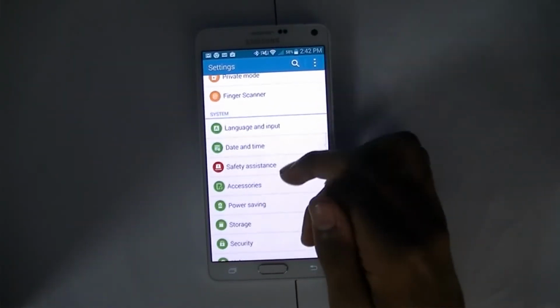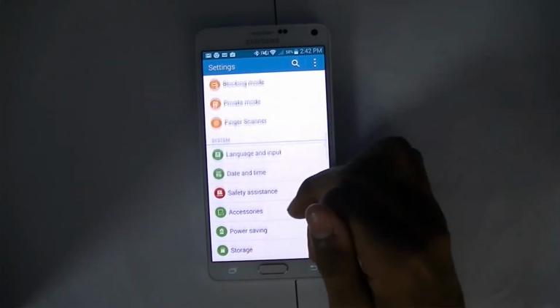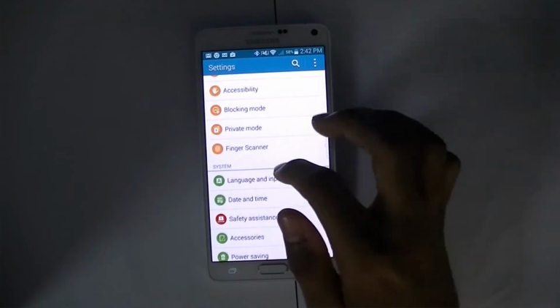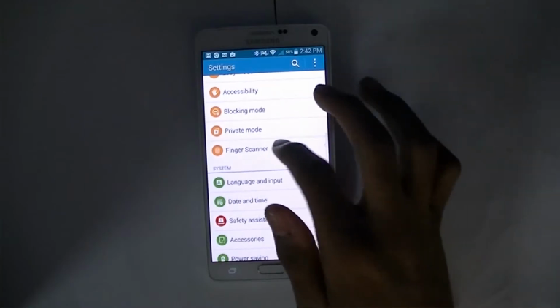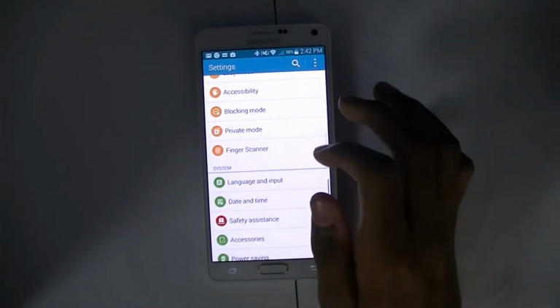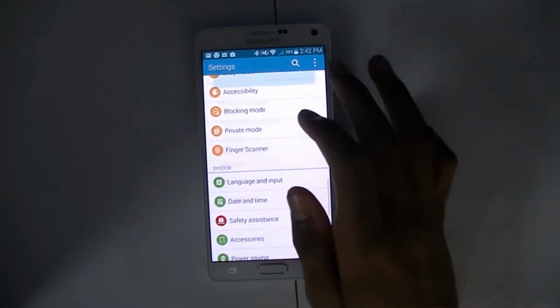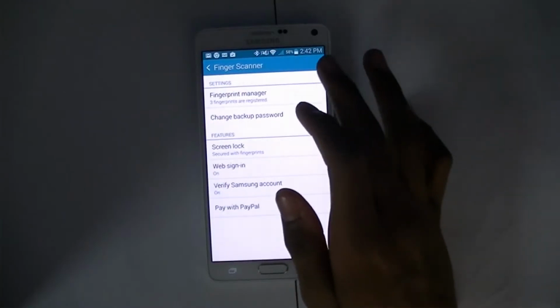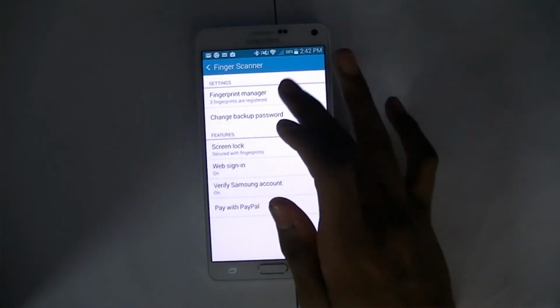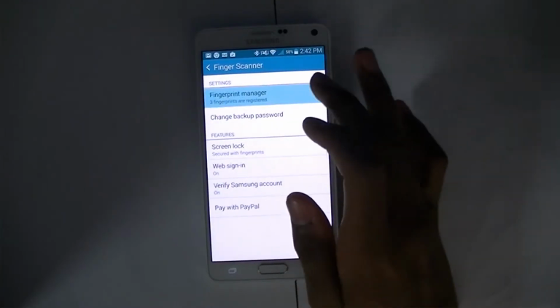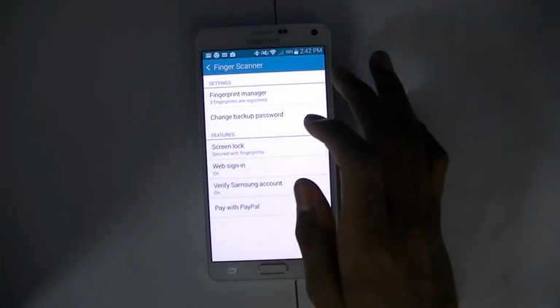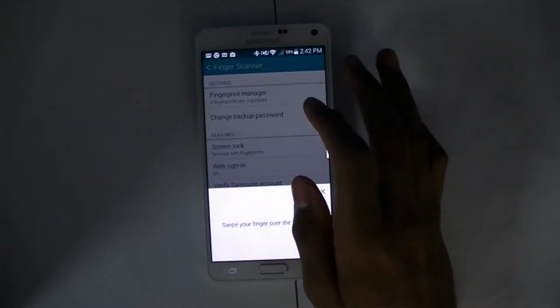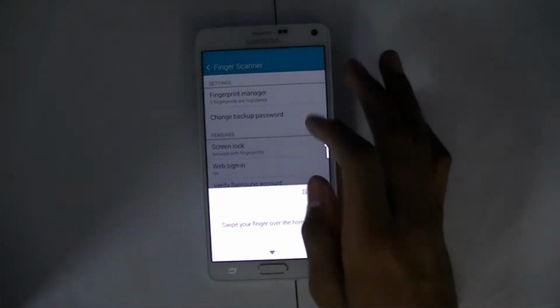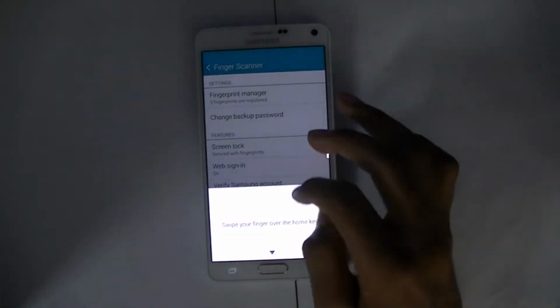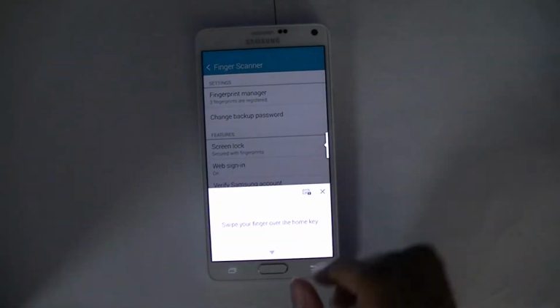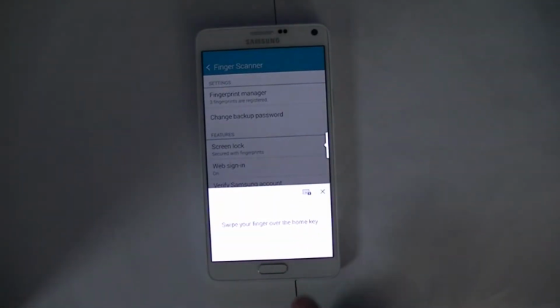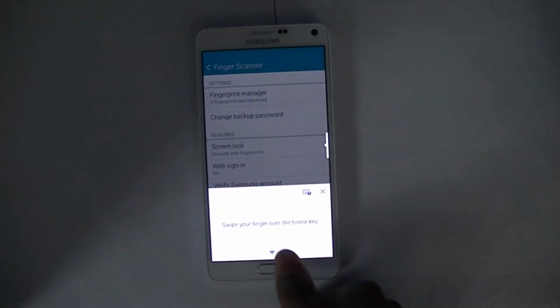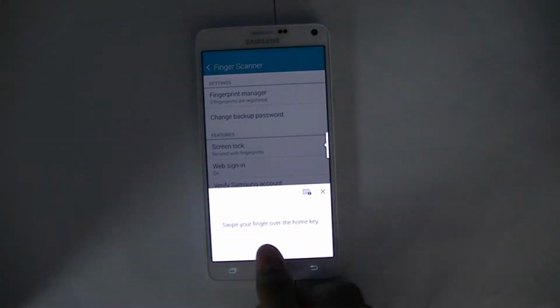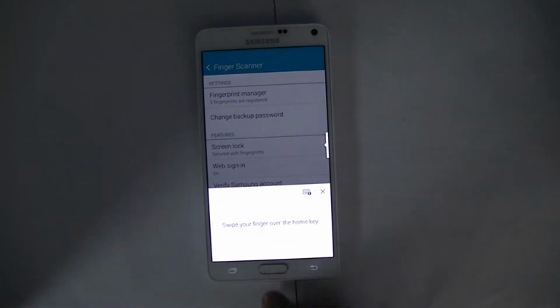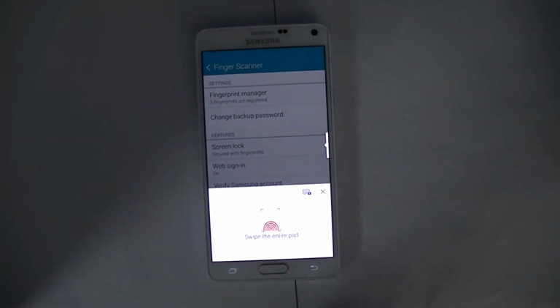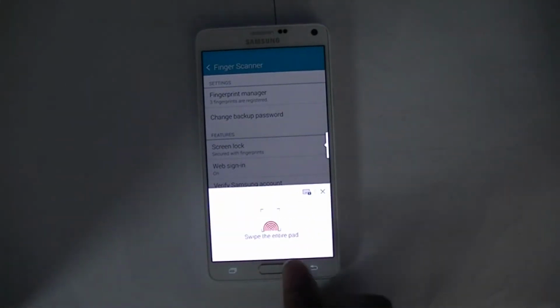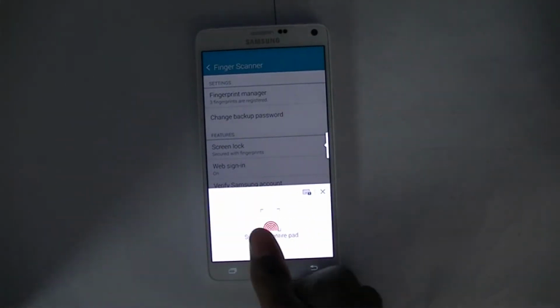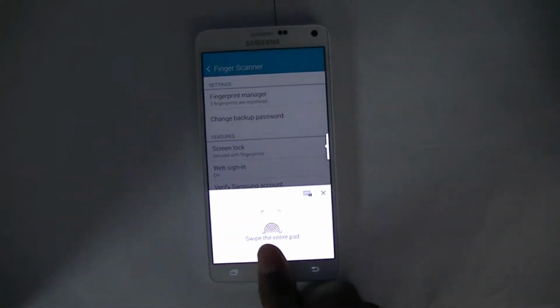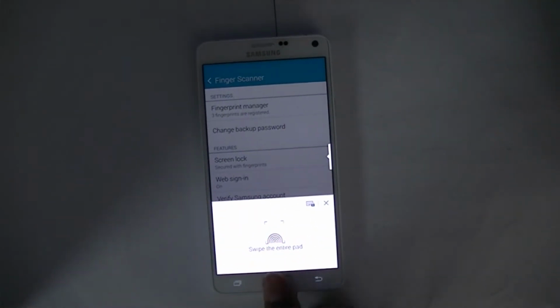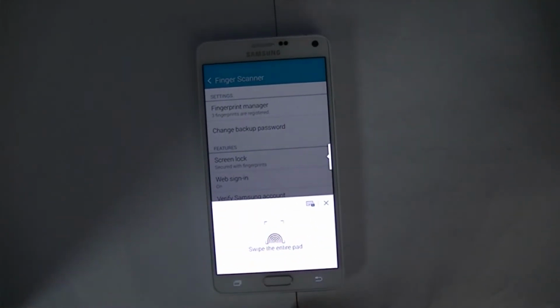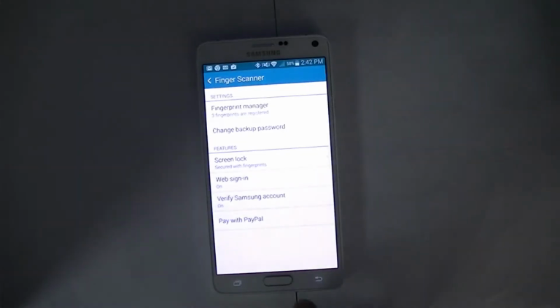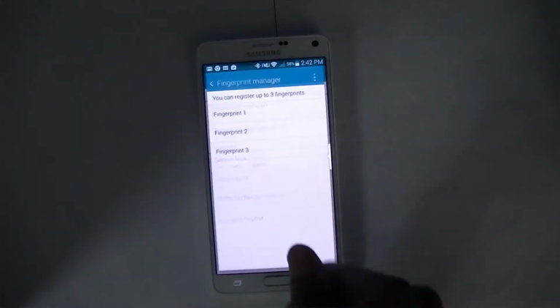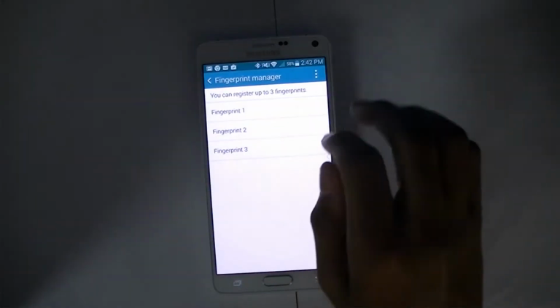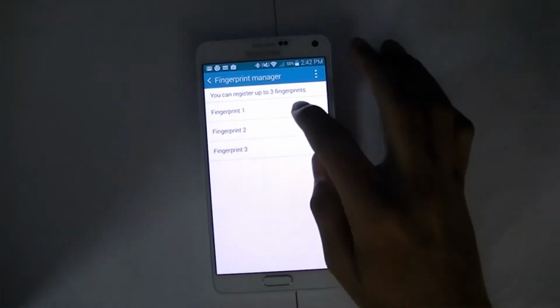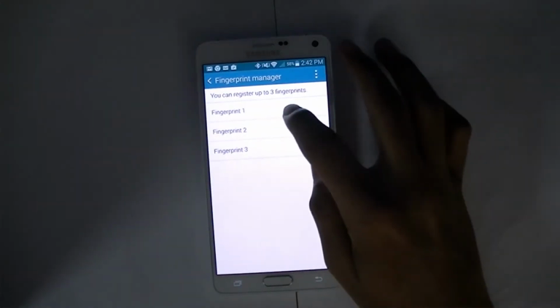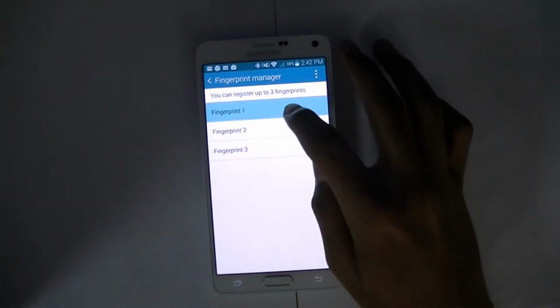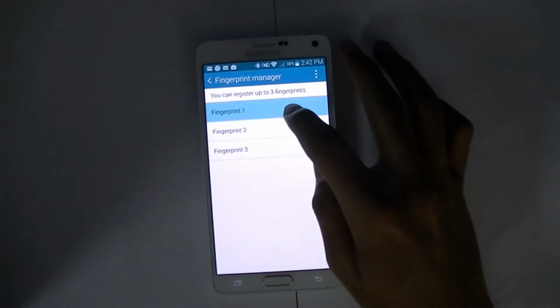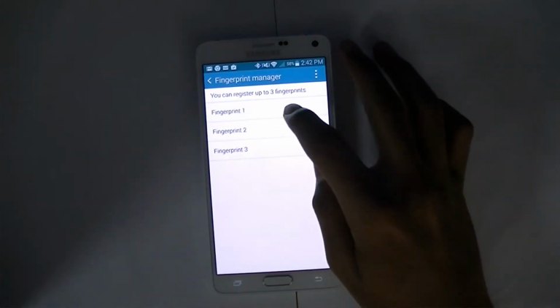Once you have it, select it, and then select finger manager. If you already have a fingerprint profile set up, then go ahead and delete it.